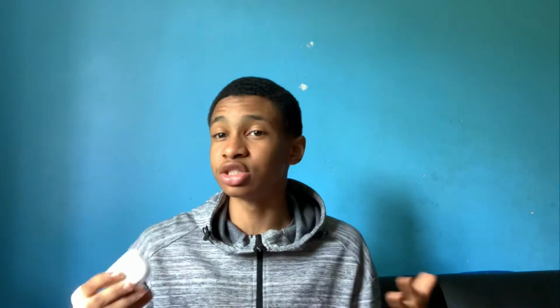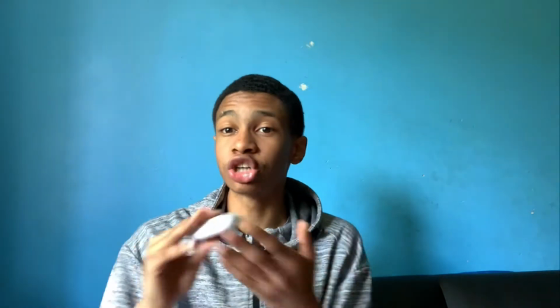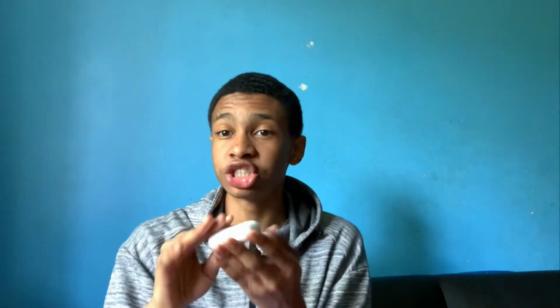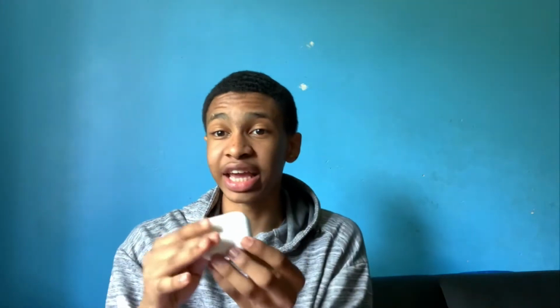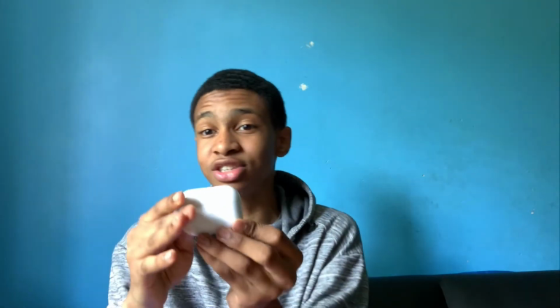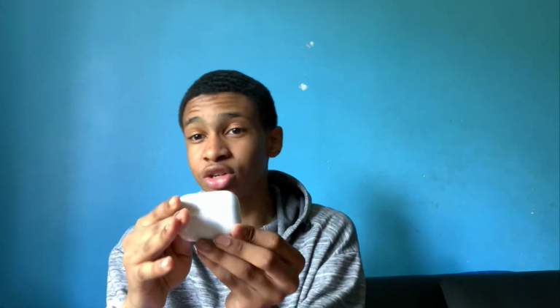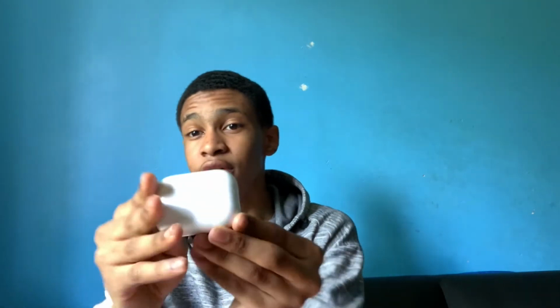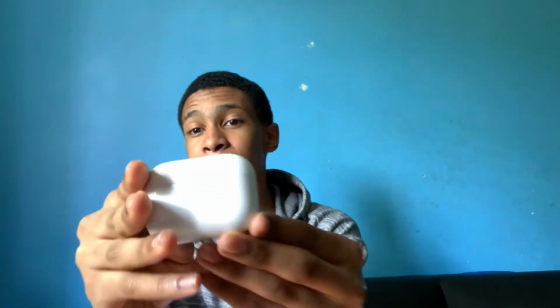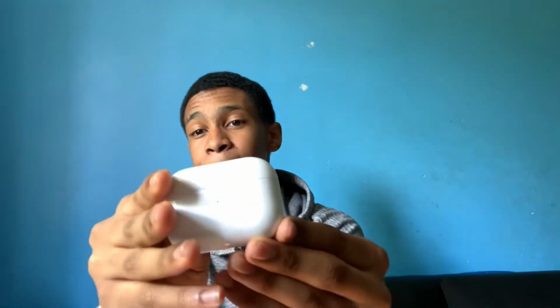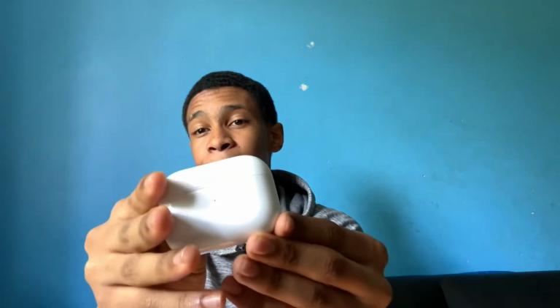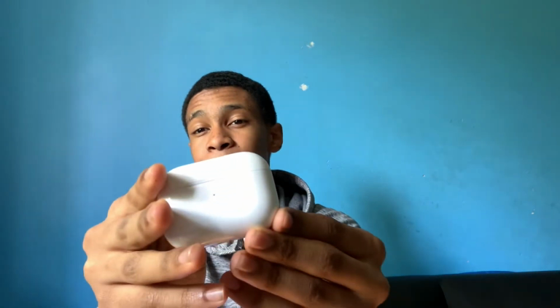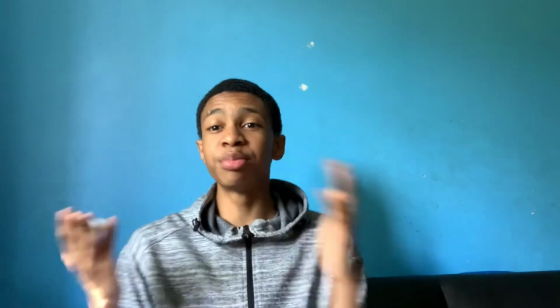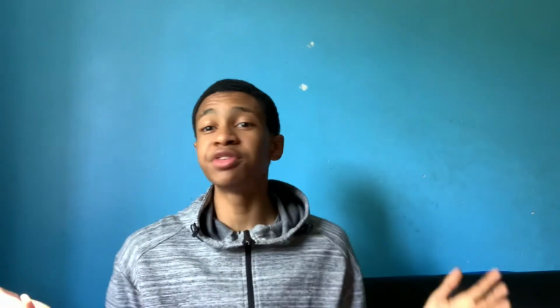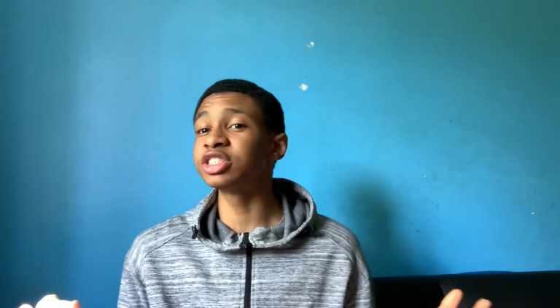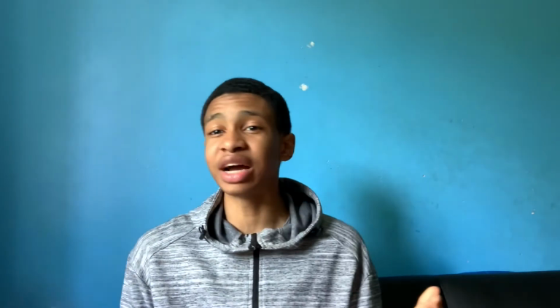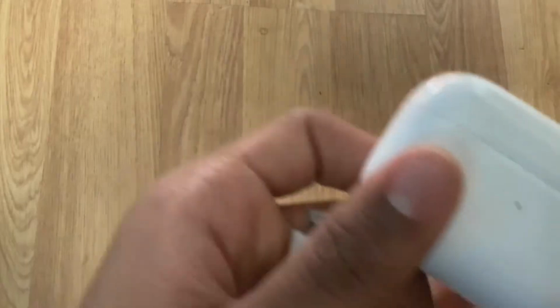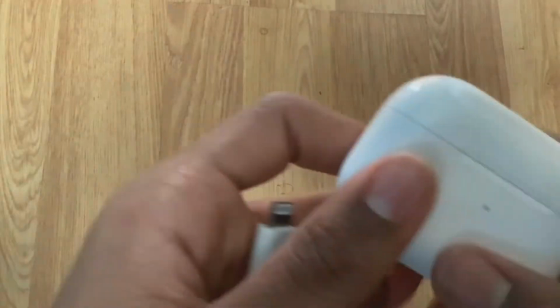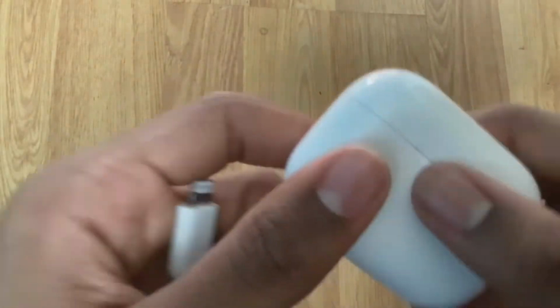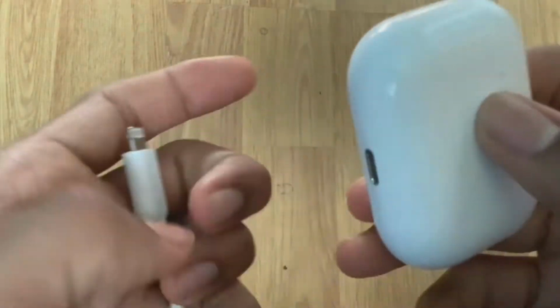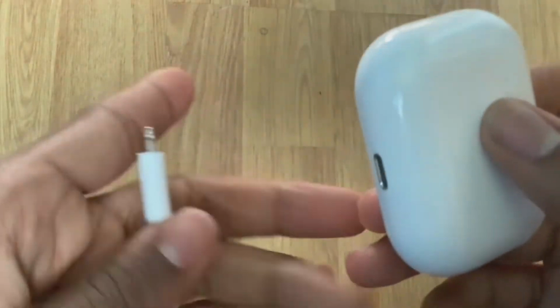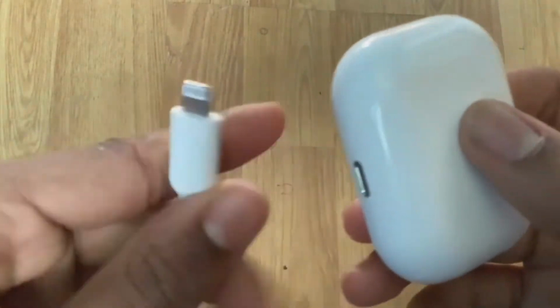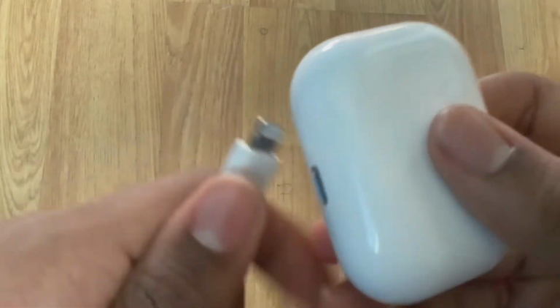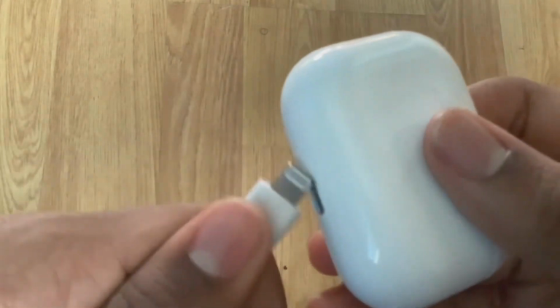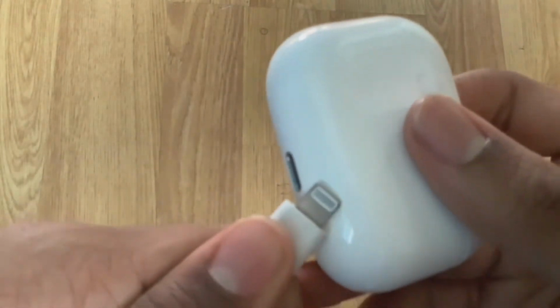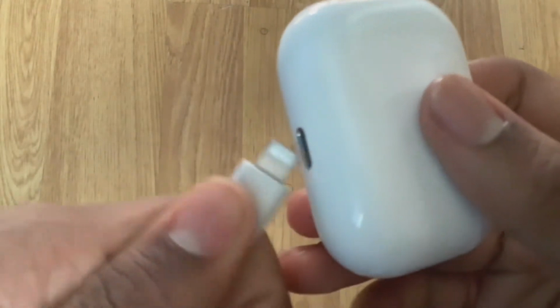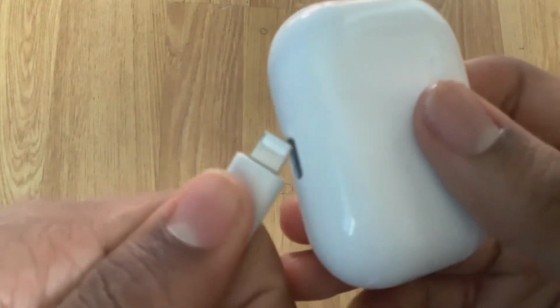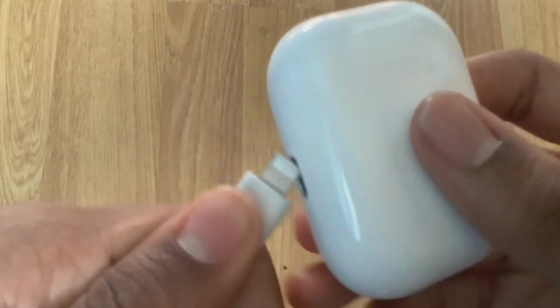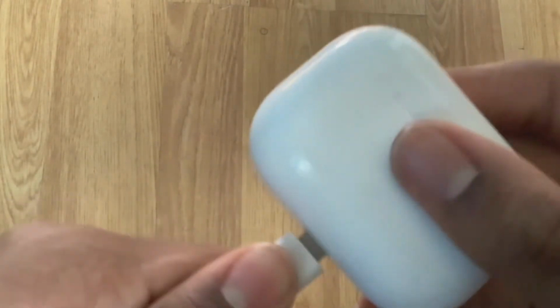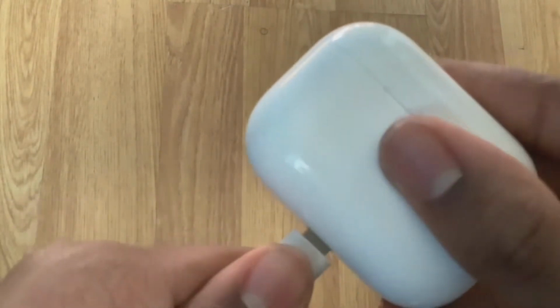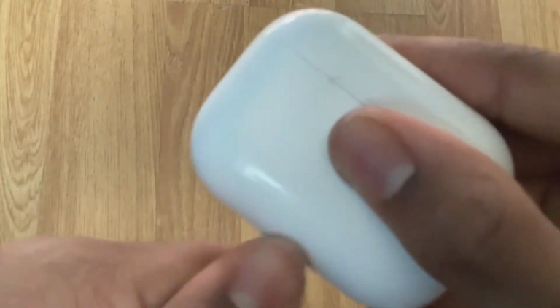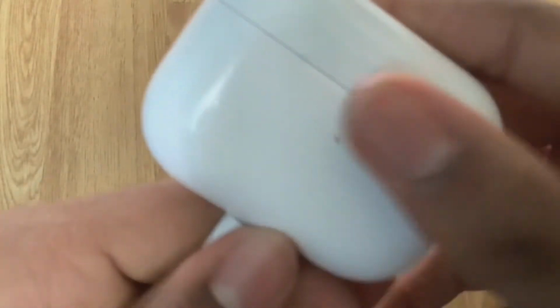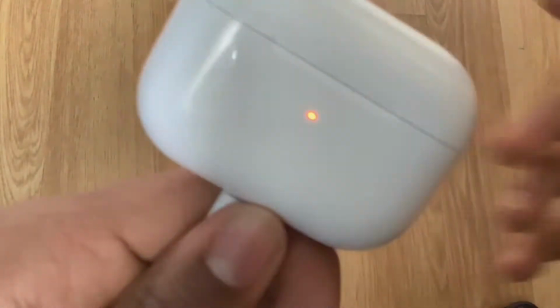This device can stay alive for about 24 hours as long as it has the charging case. Without the charging case, it can stay alive for about four and a half hours.